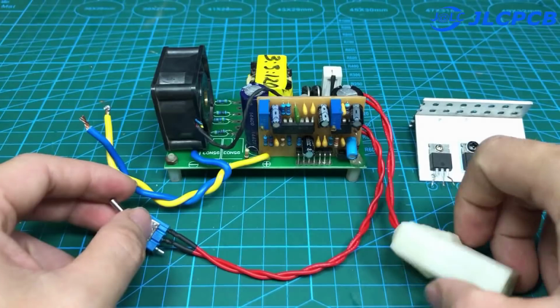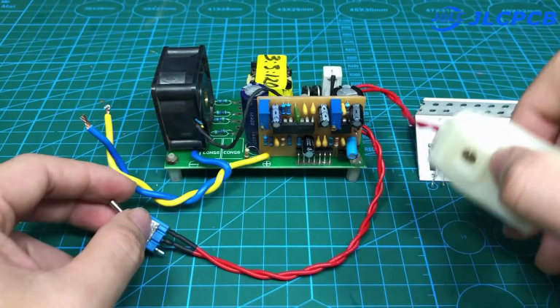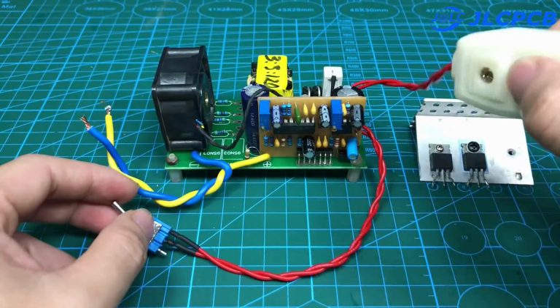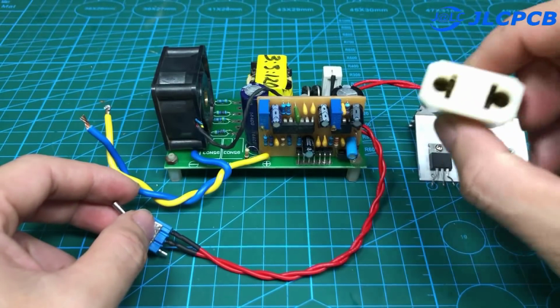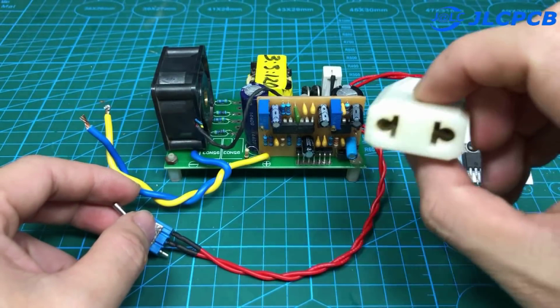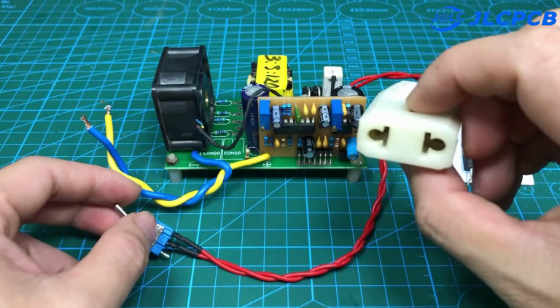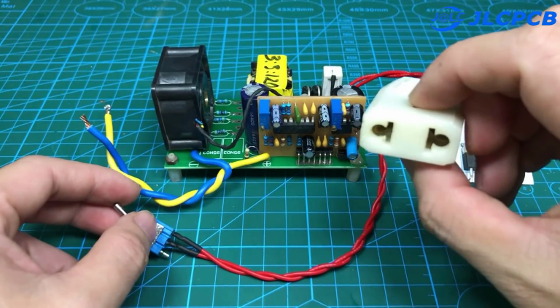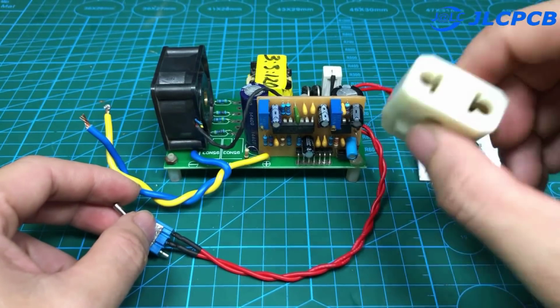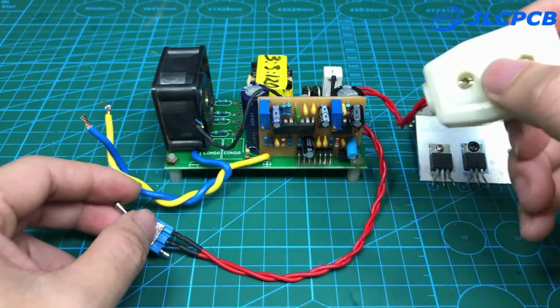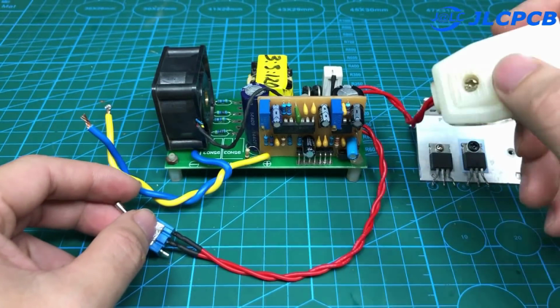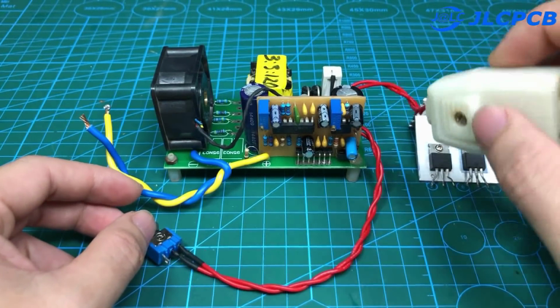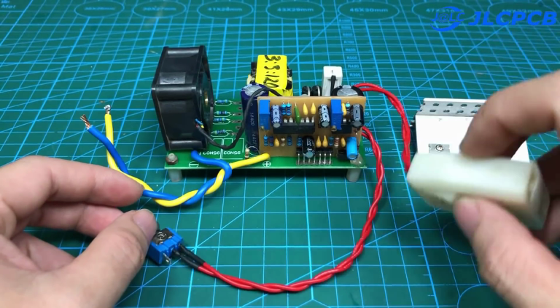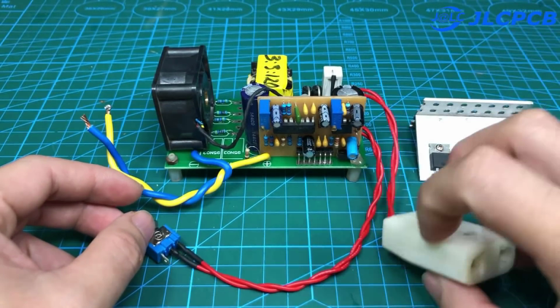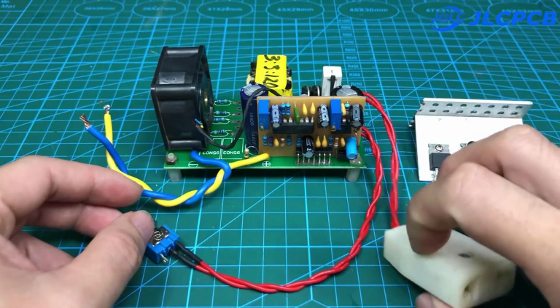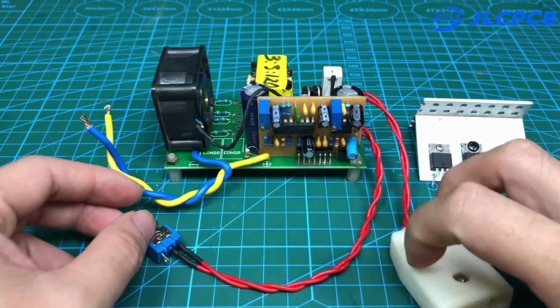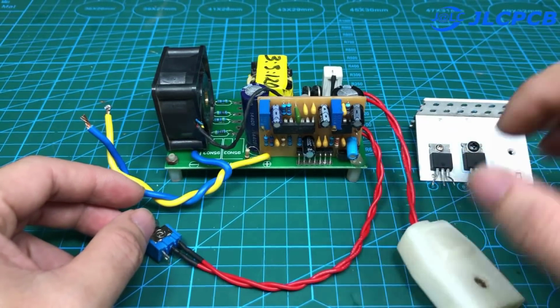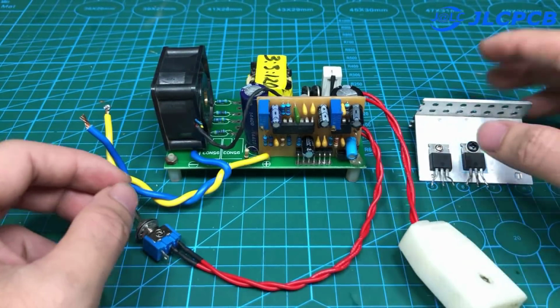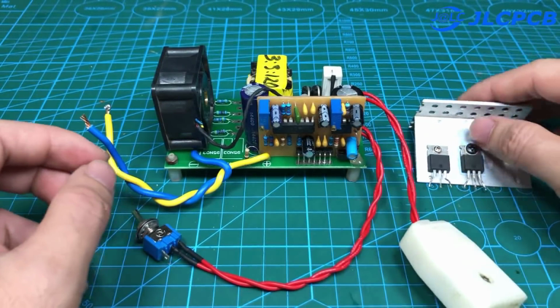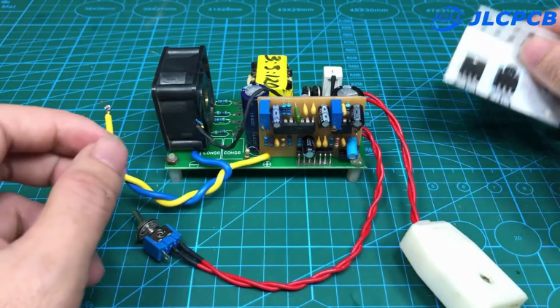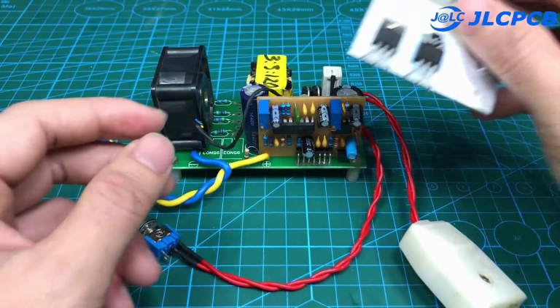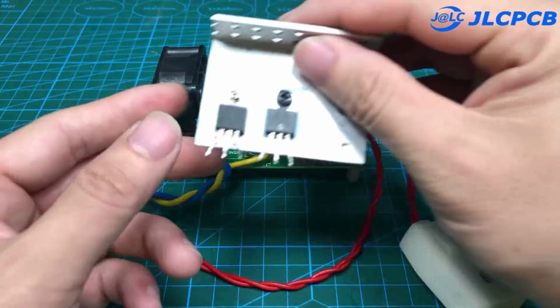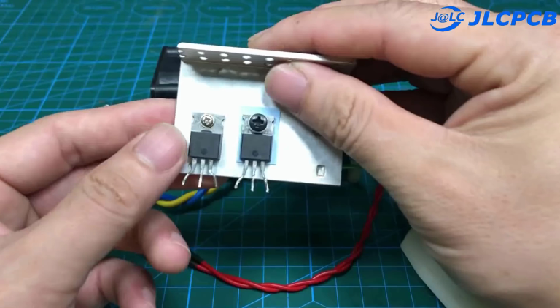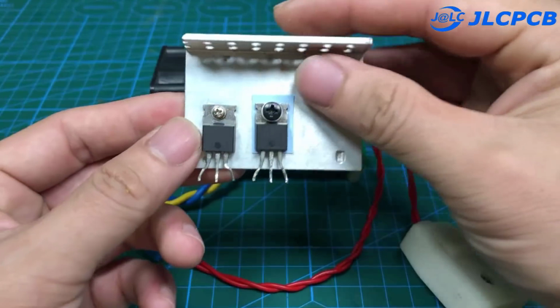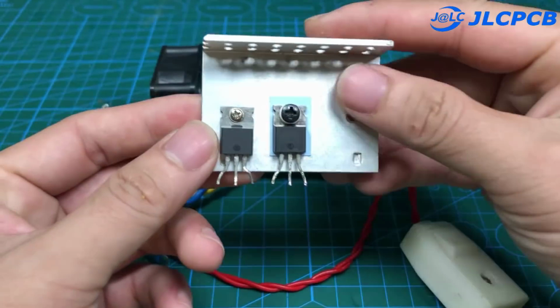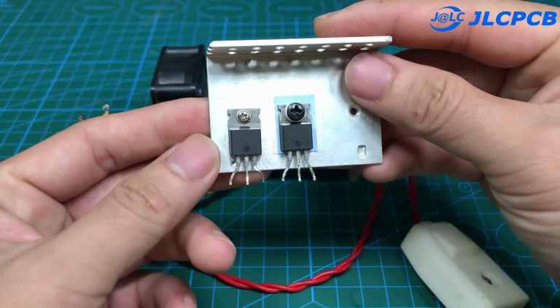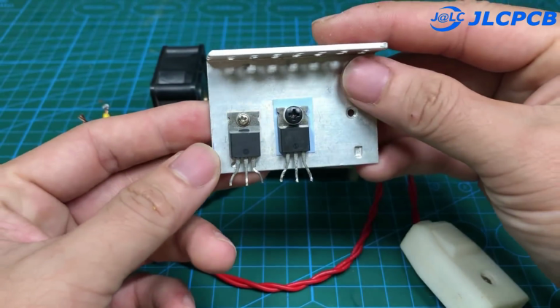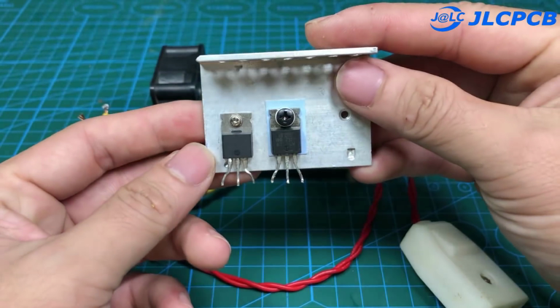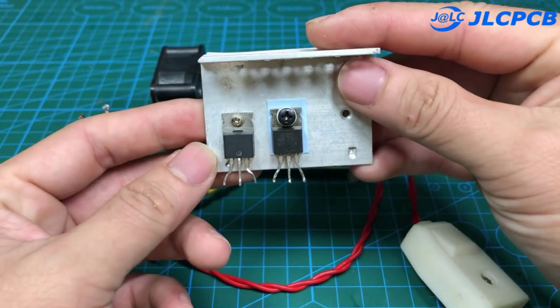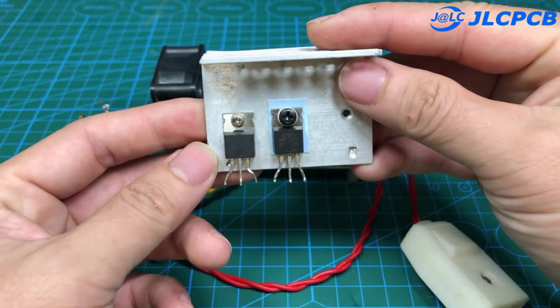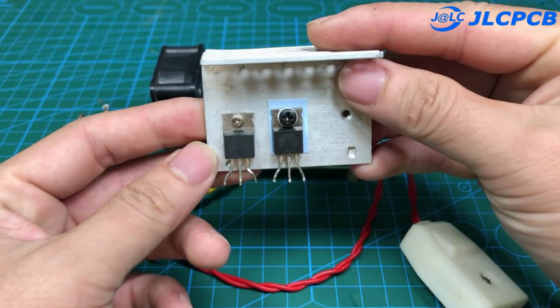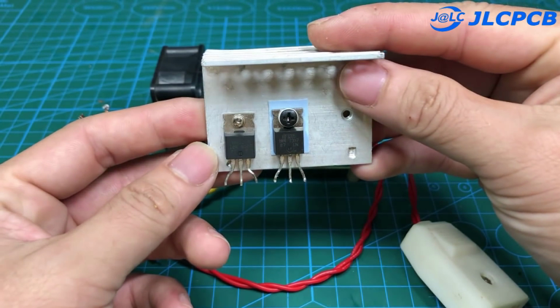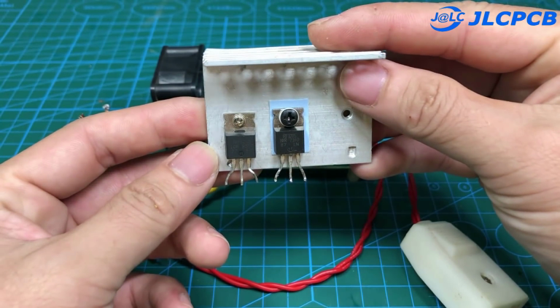We also need to connect switches, LEDs, and power sockets to the circuit.